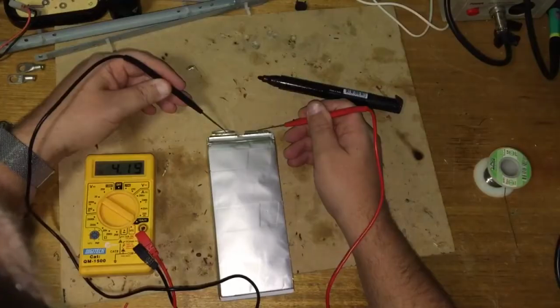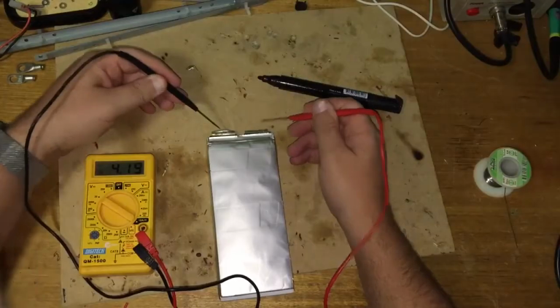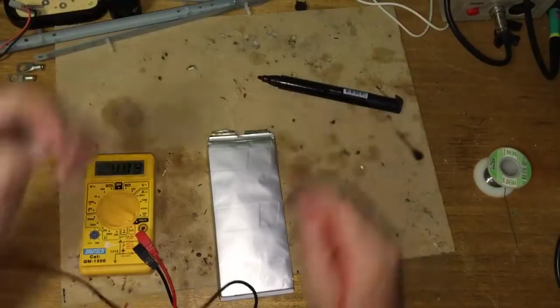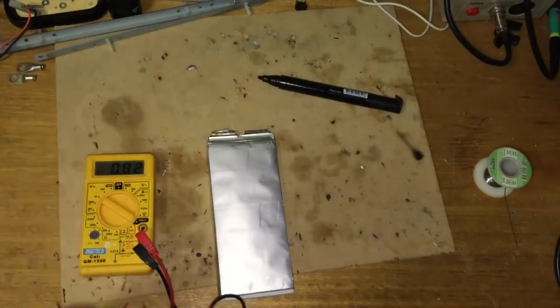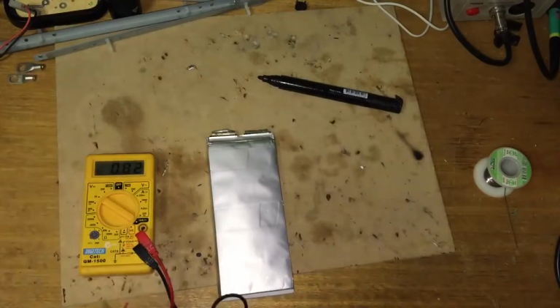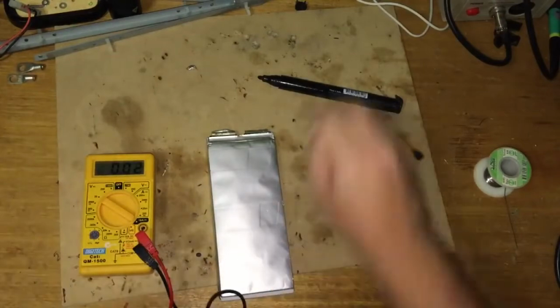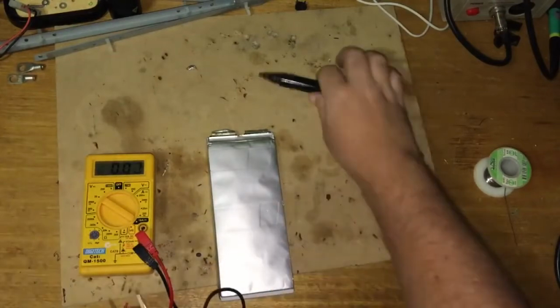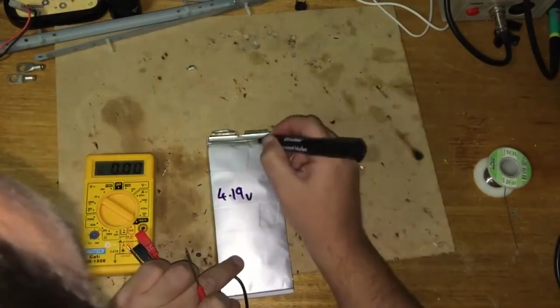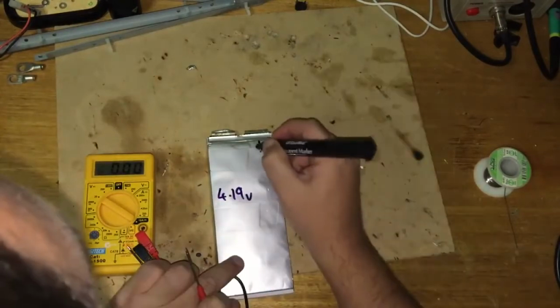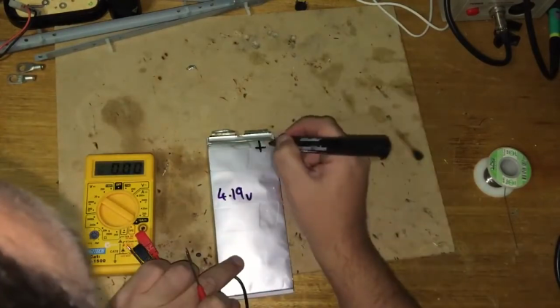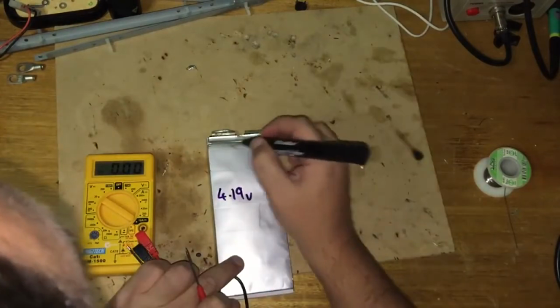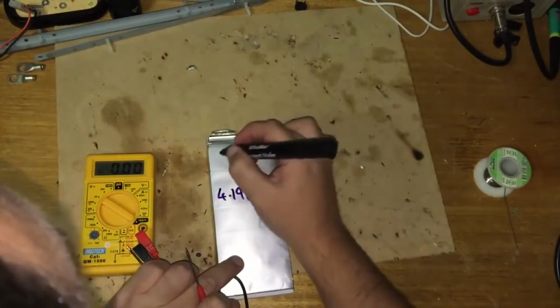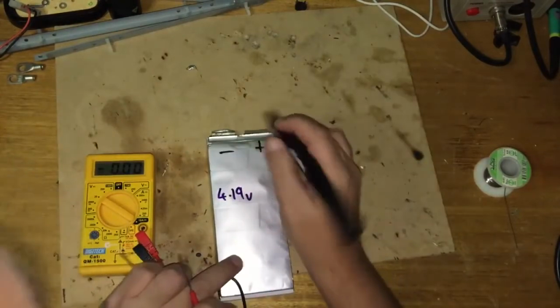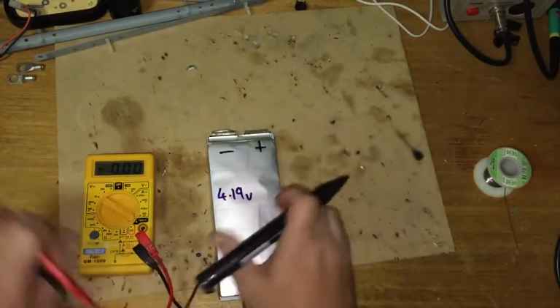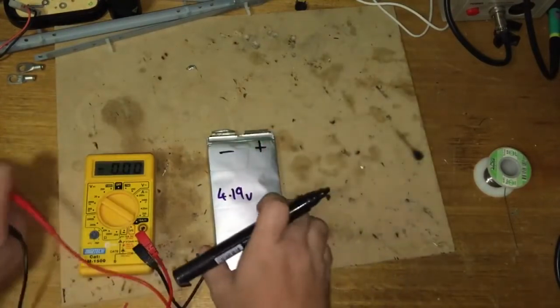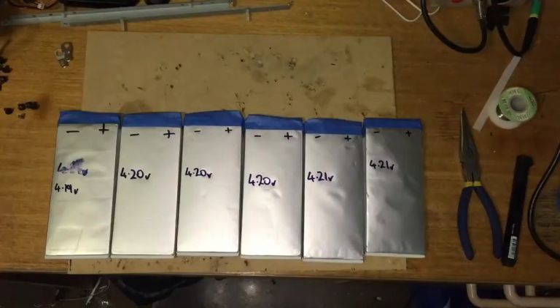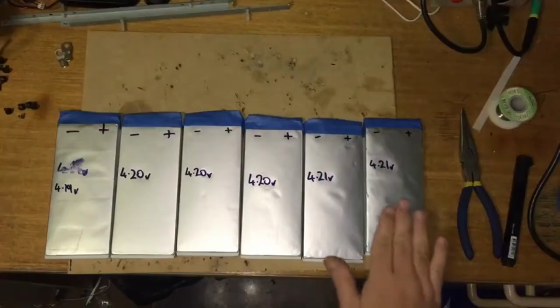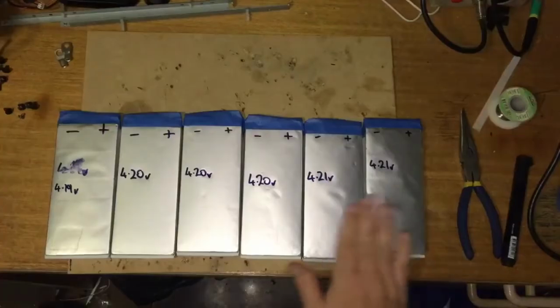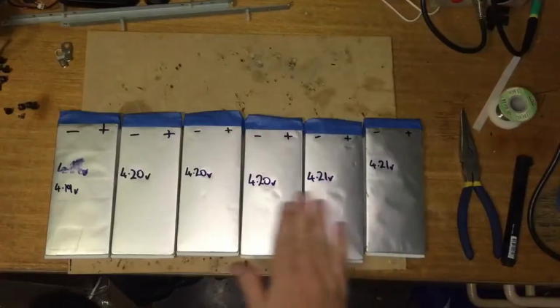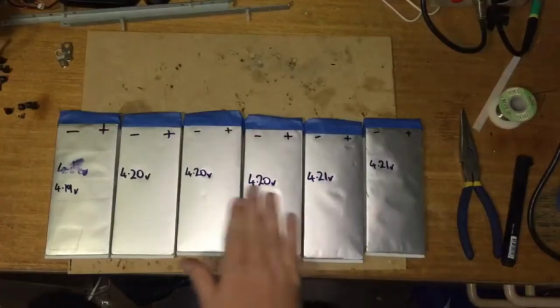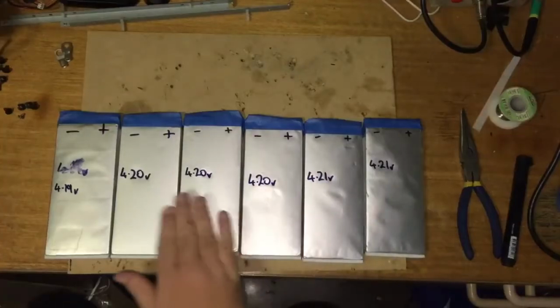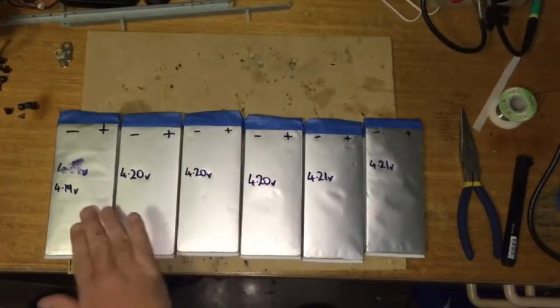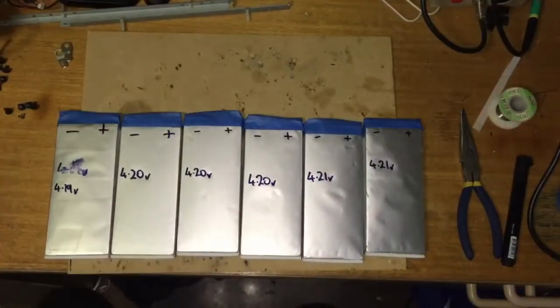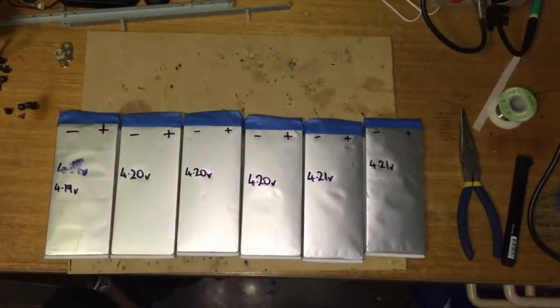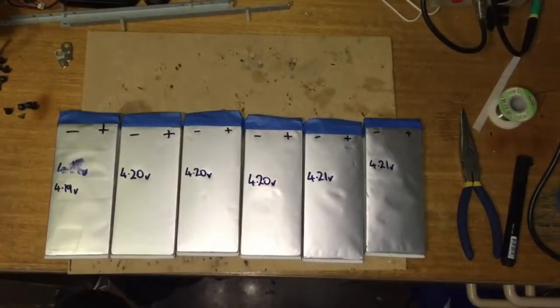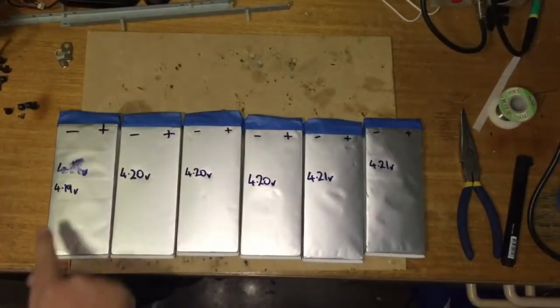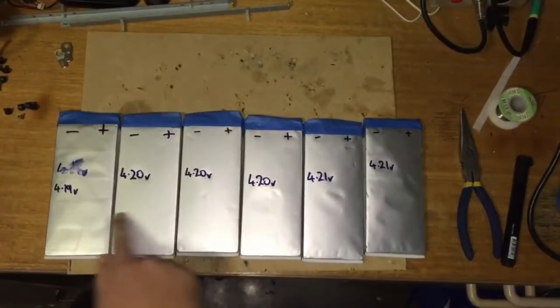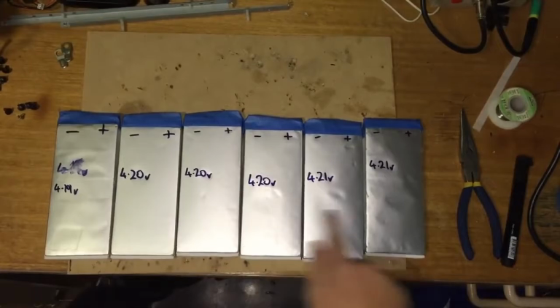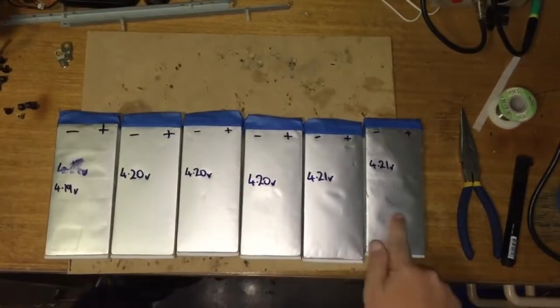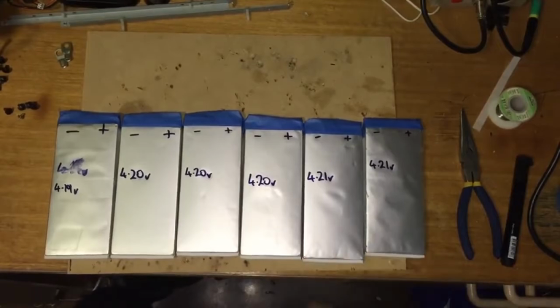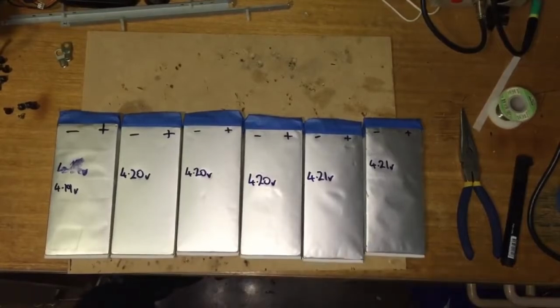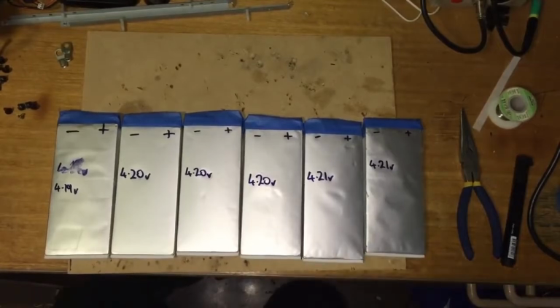4.19 volts. Plus and negative — all six cells are separated and in voltage order.